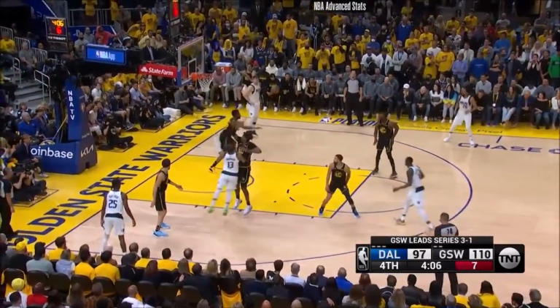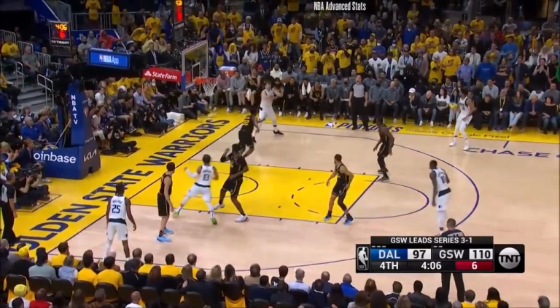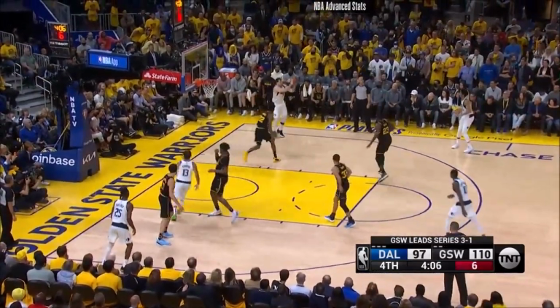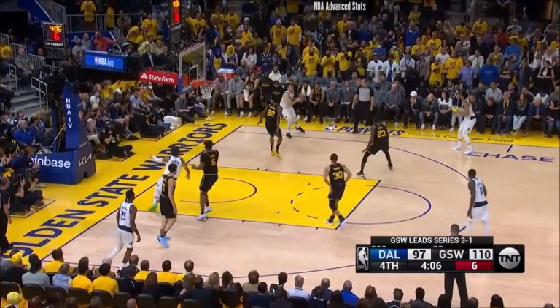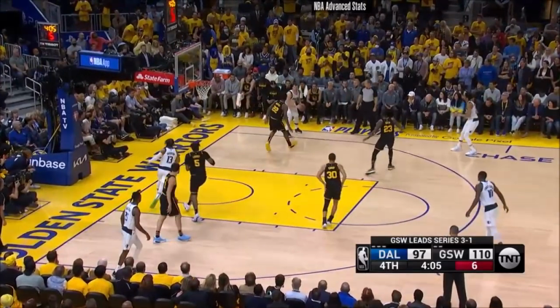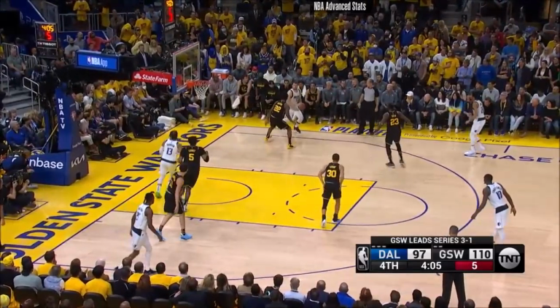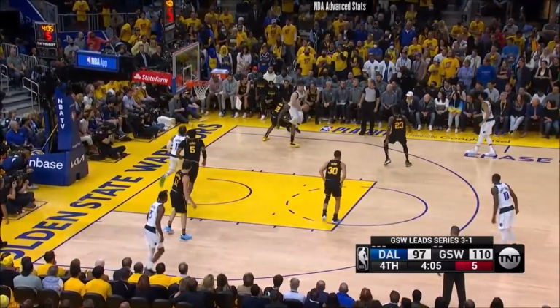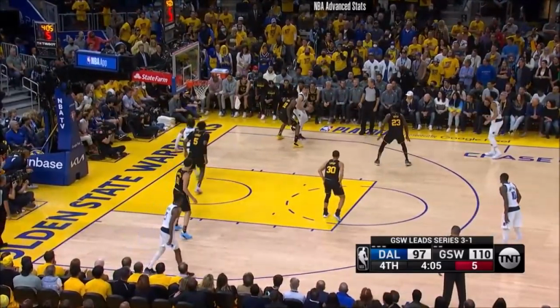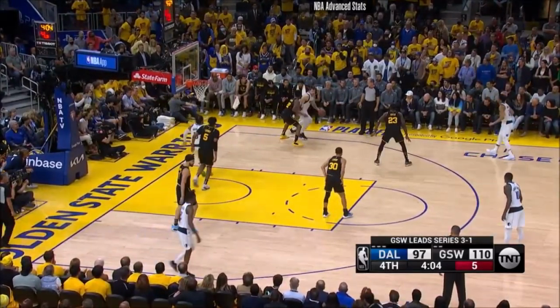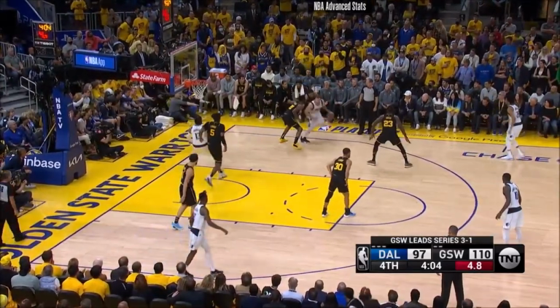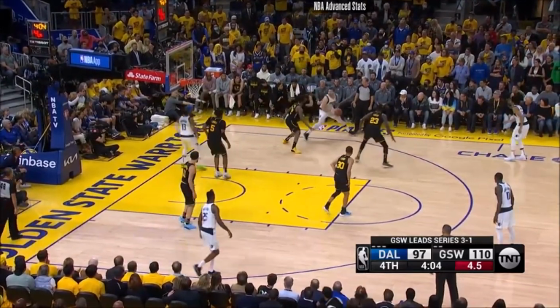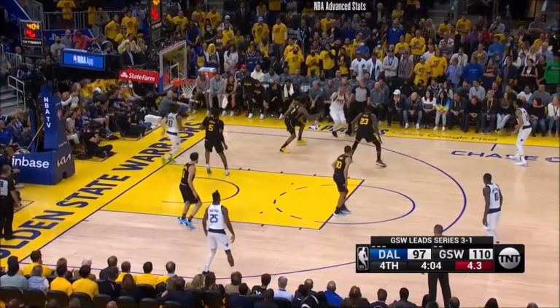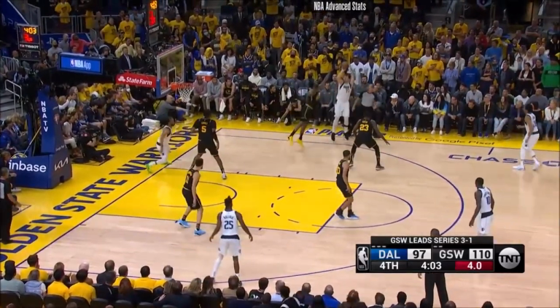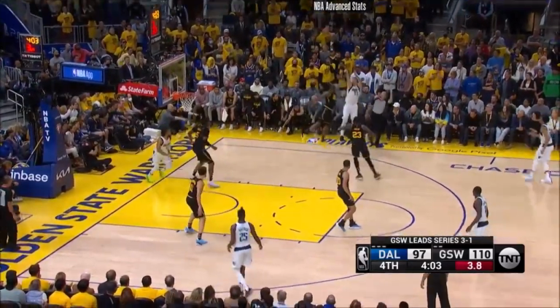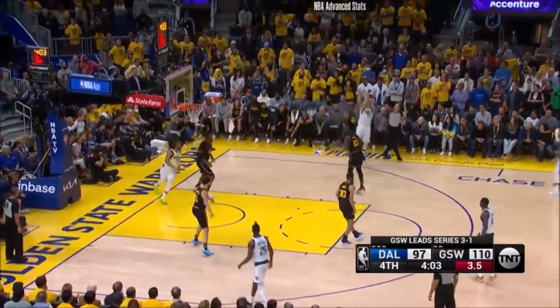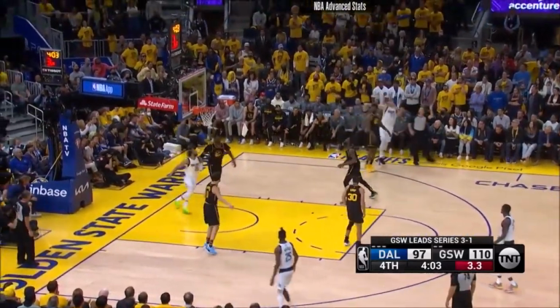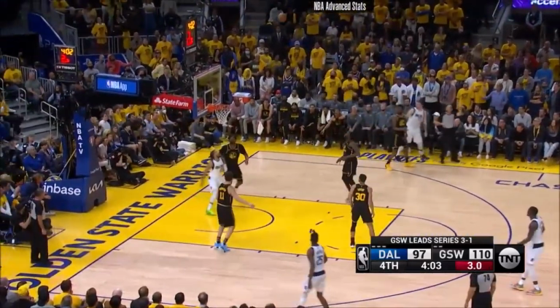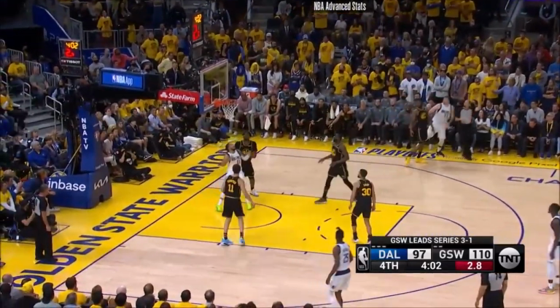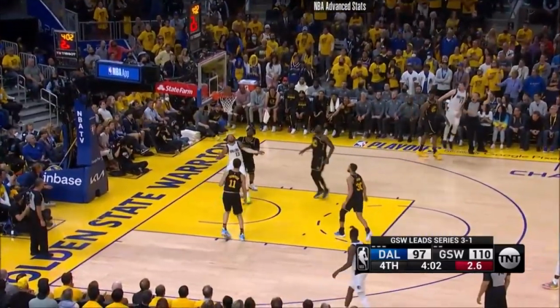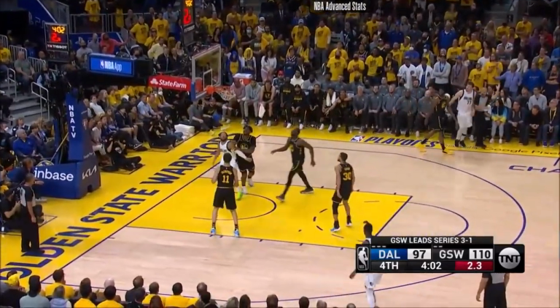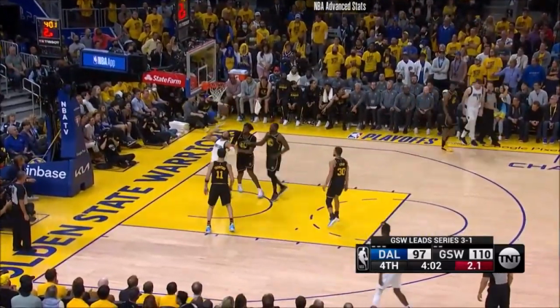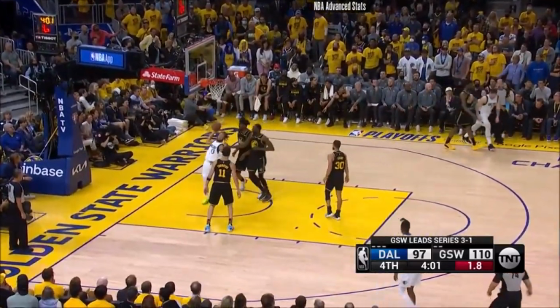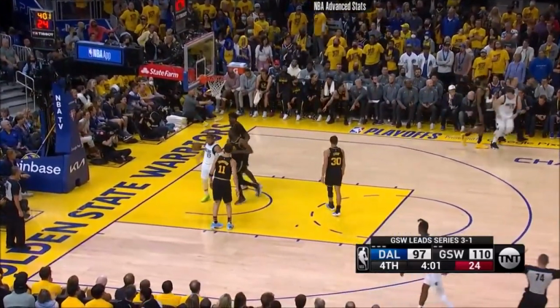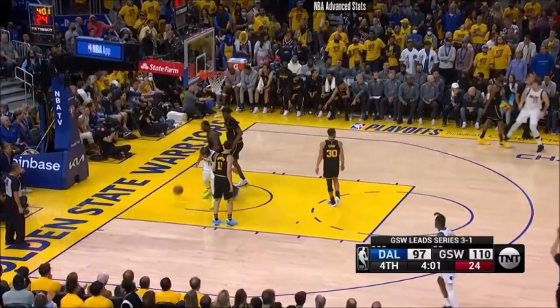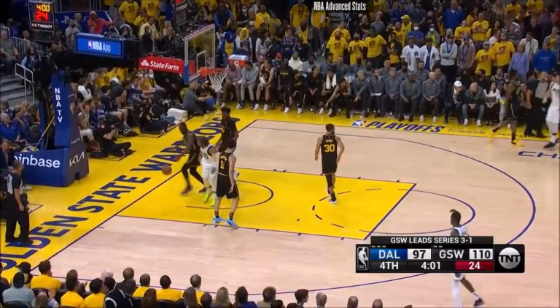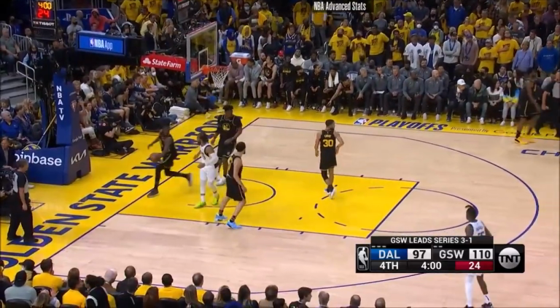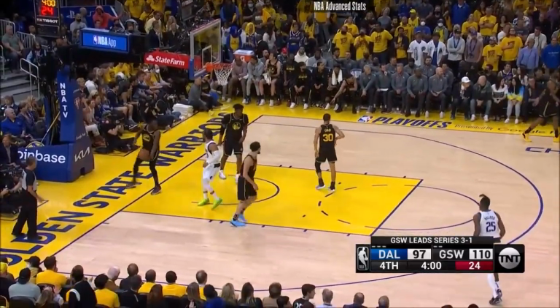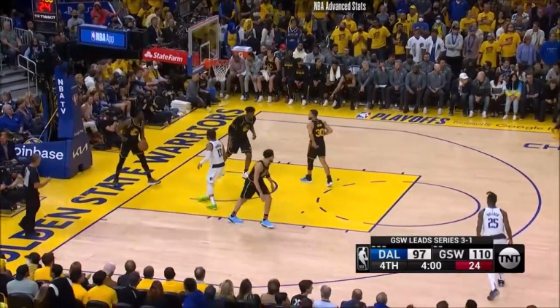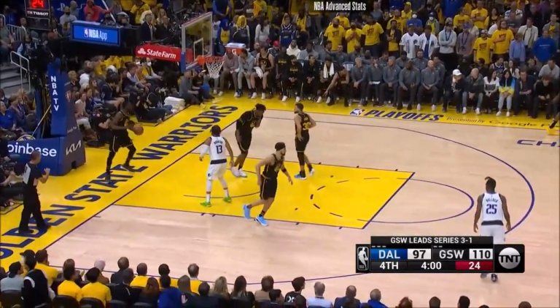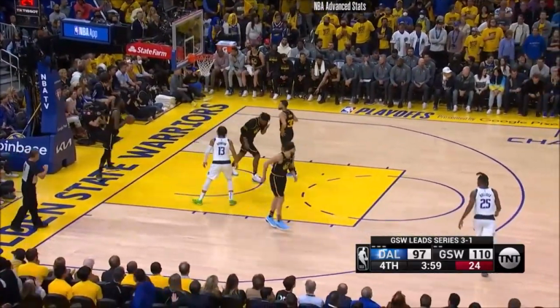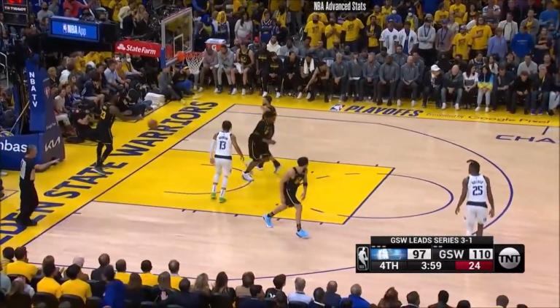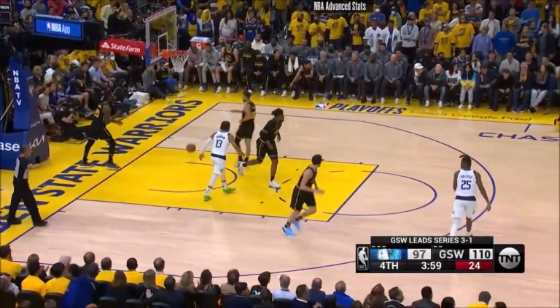And the Warriors — you're expected to be ready on that bench because Steve Kerr is going to use you. Doncic.